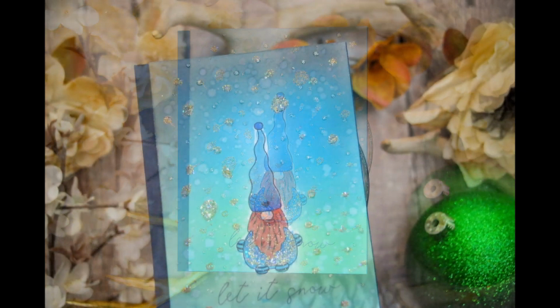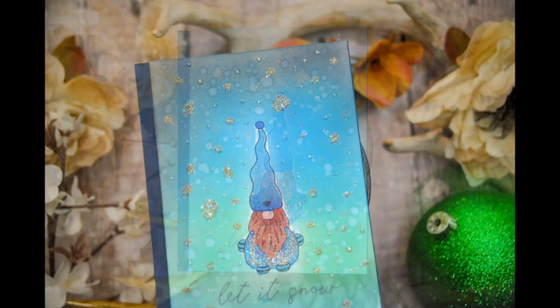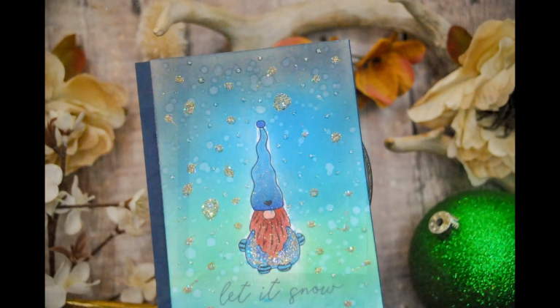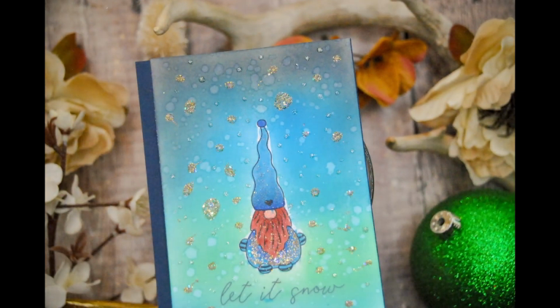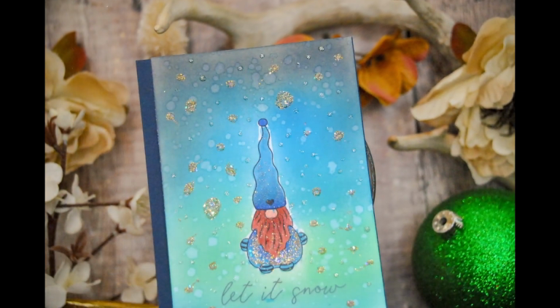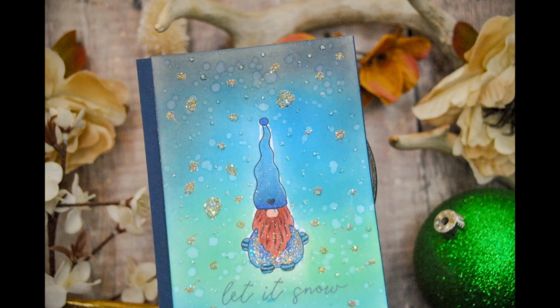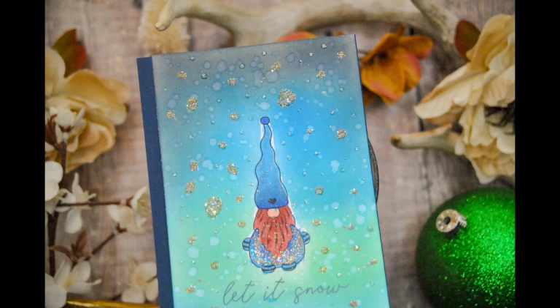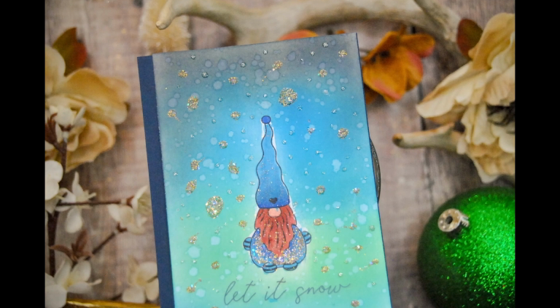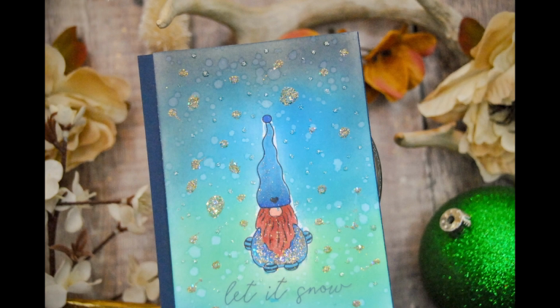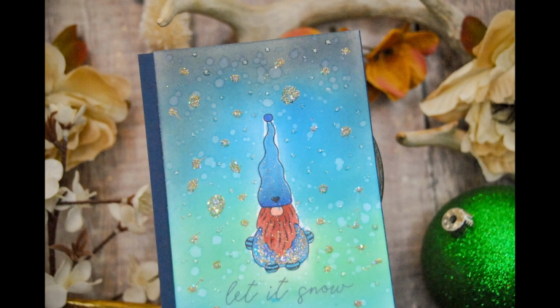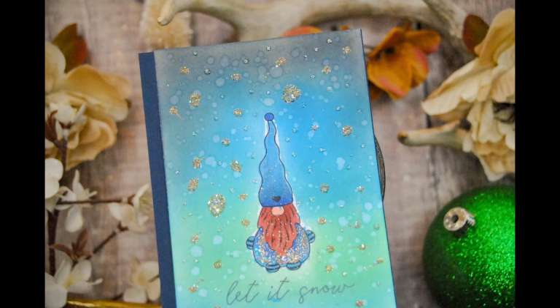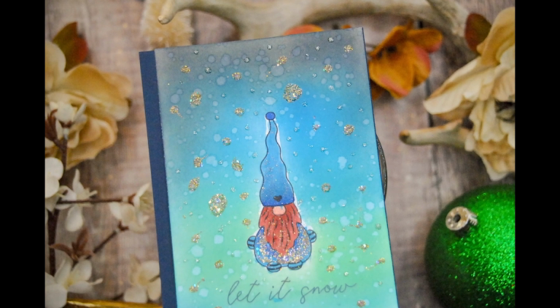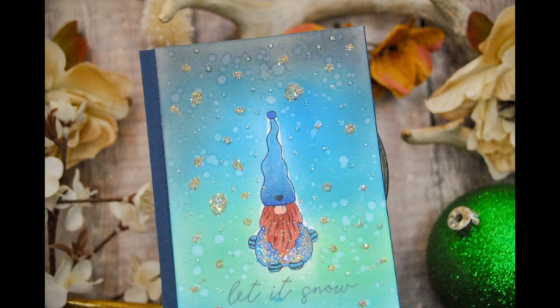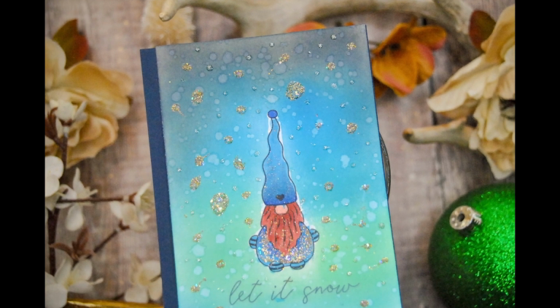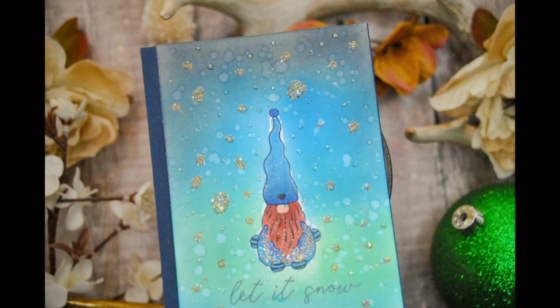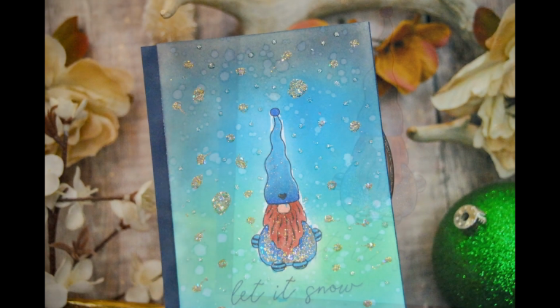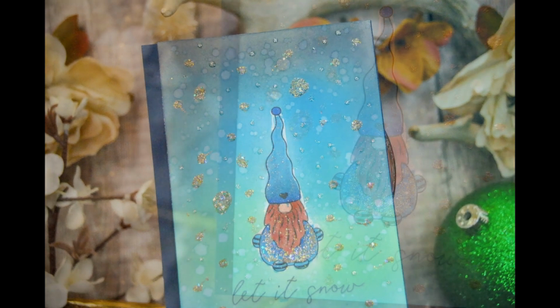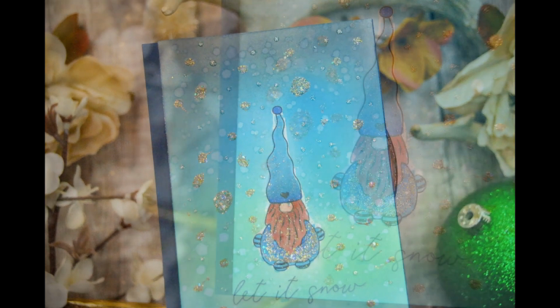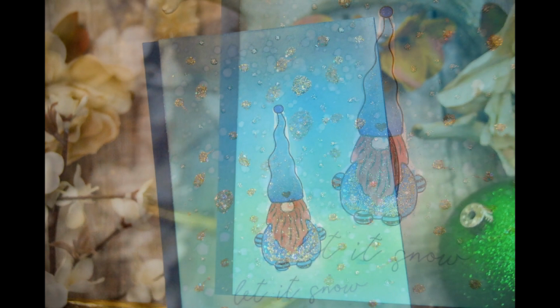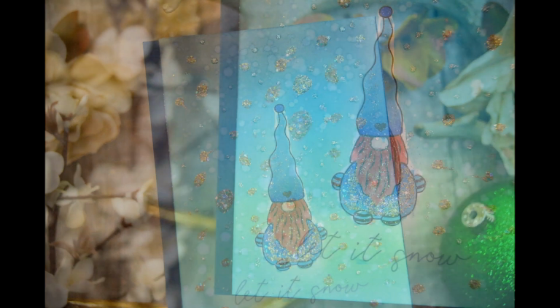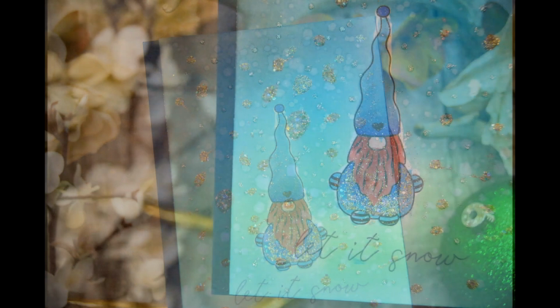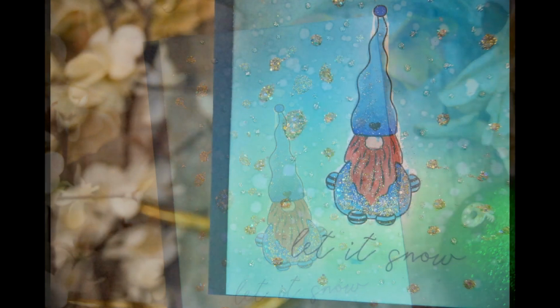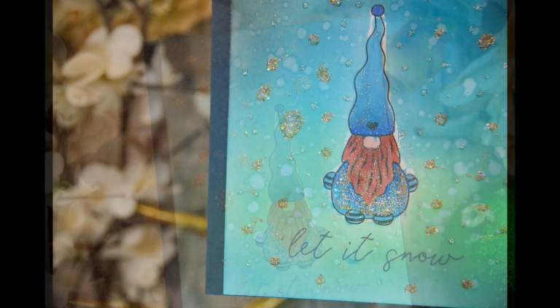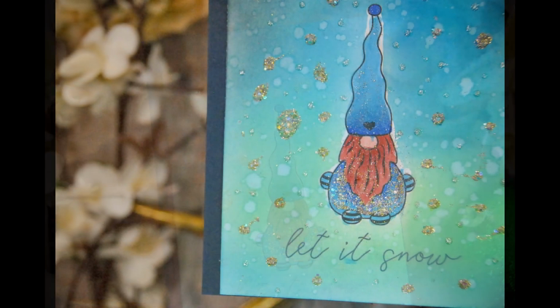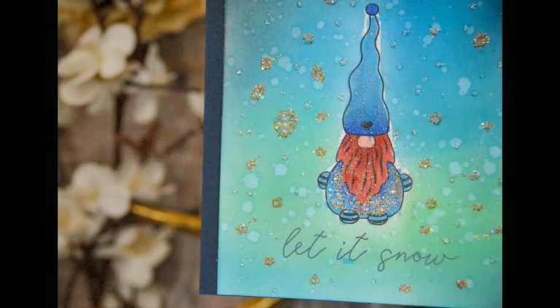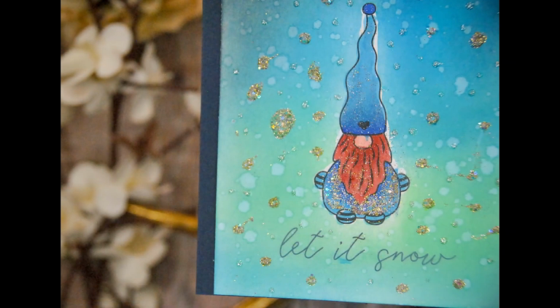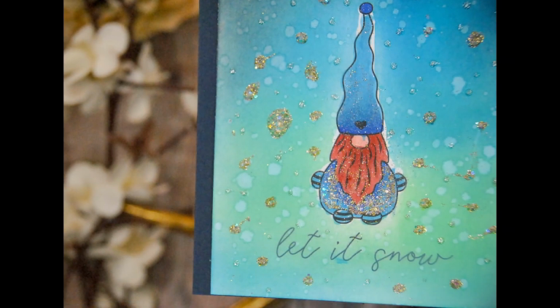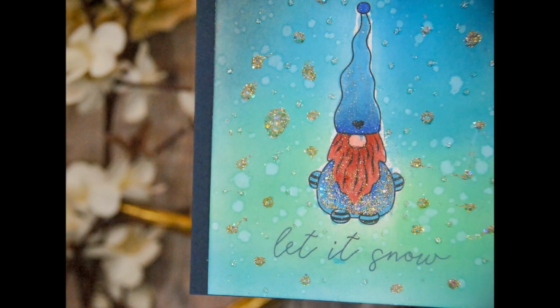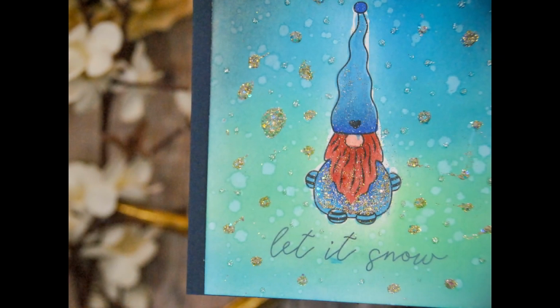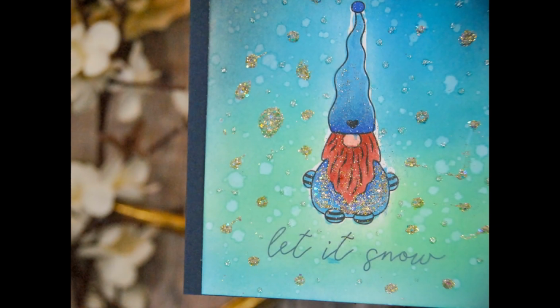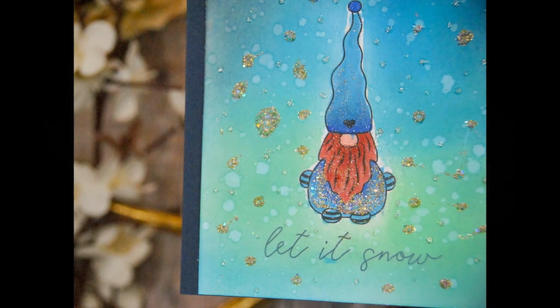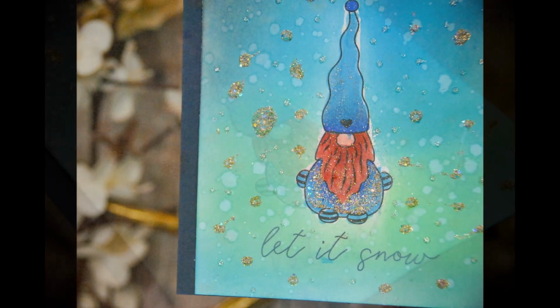I hope you enjoyed this tutorial on how to make a starry night card with masking. Thanks so much. Have an awesome day.